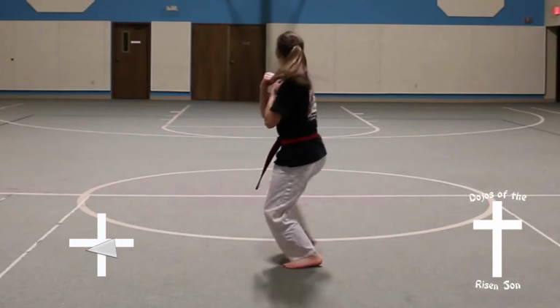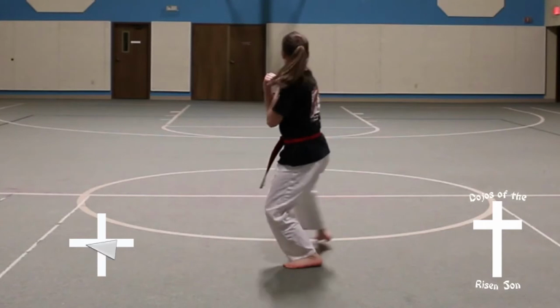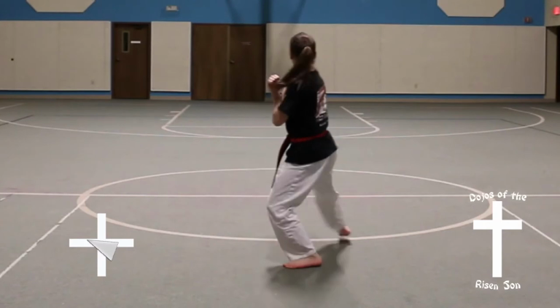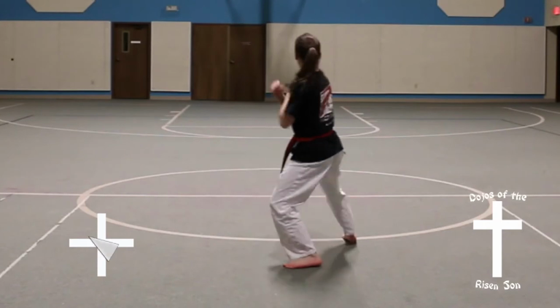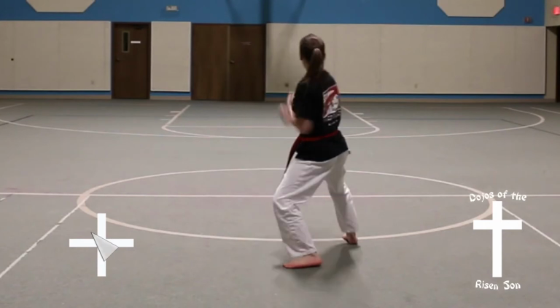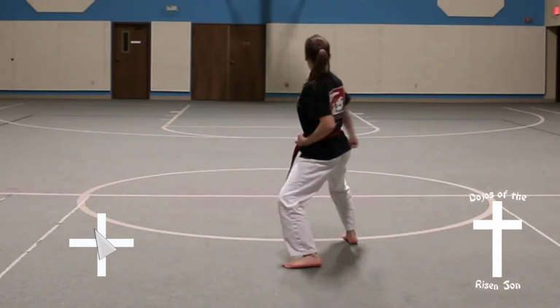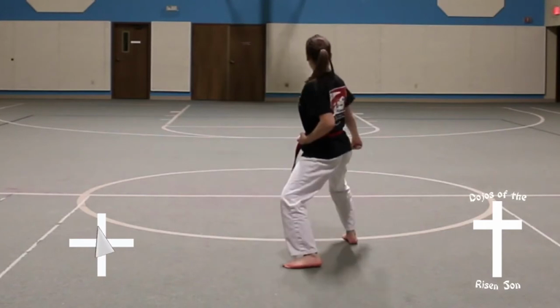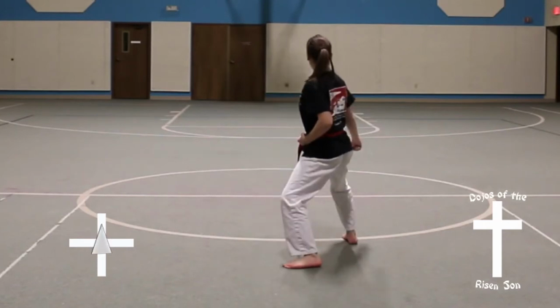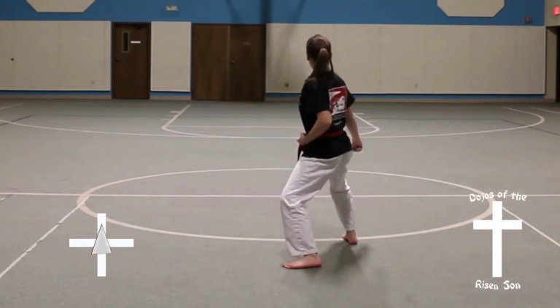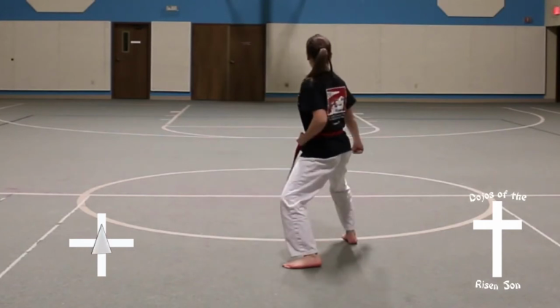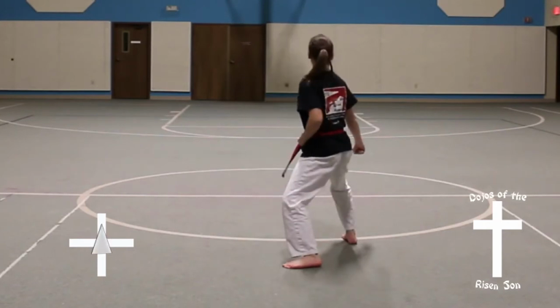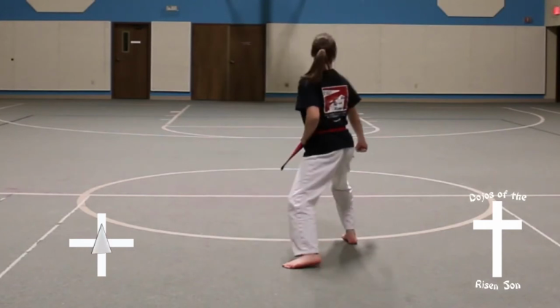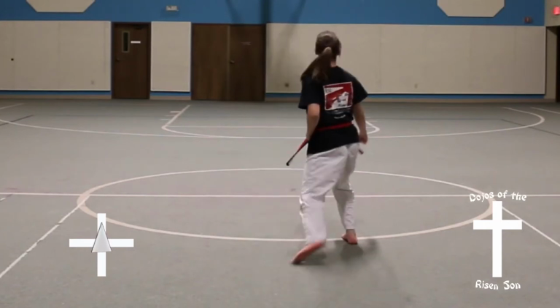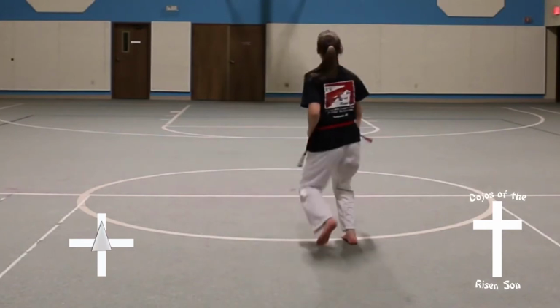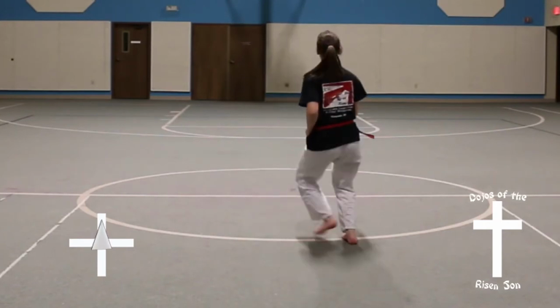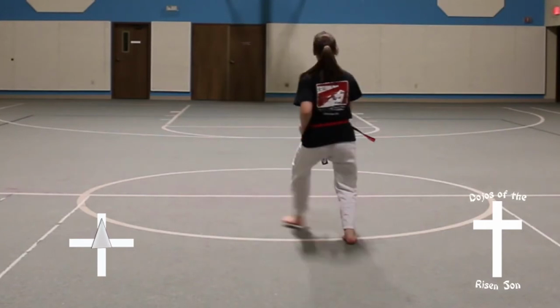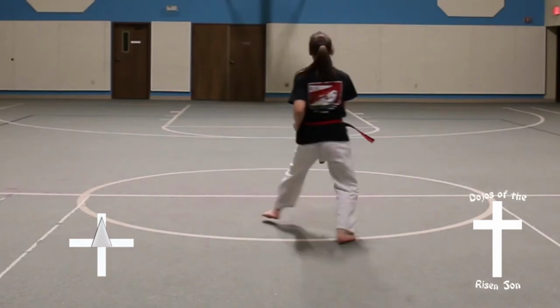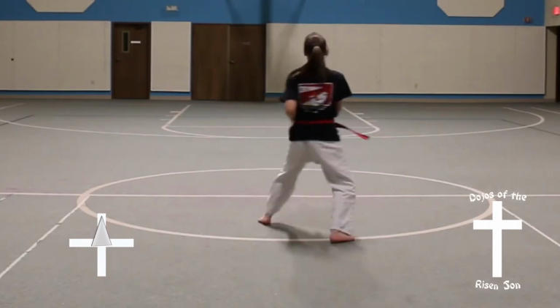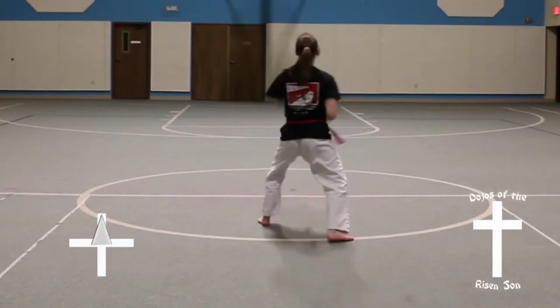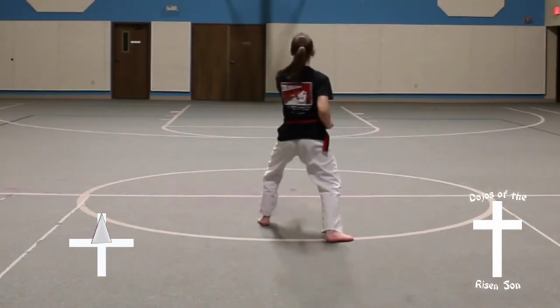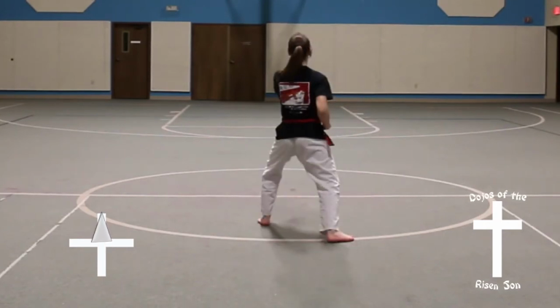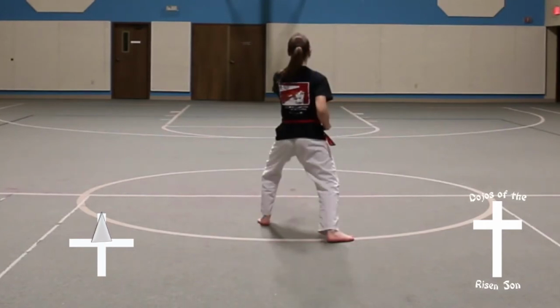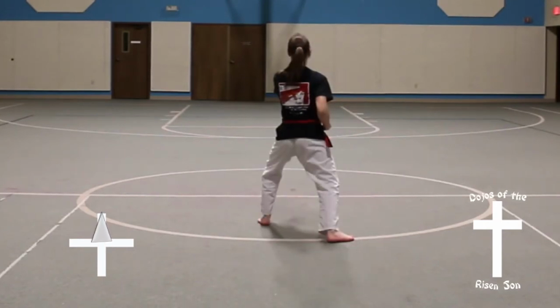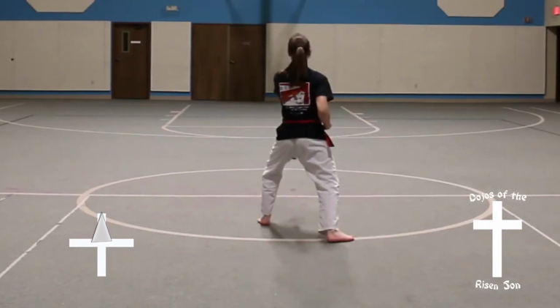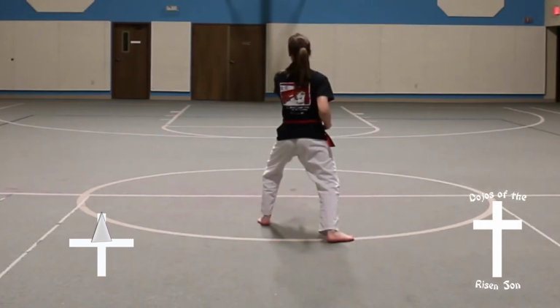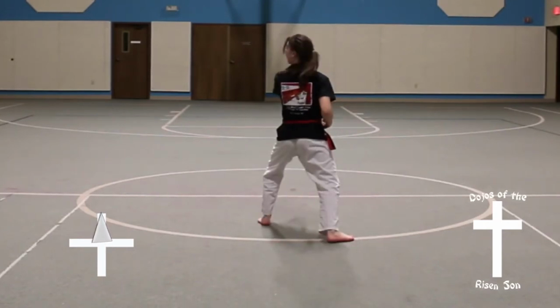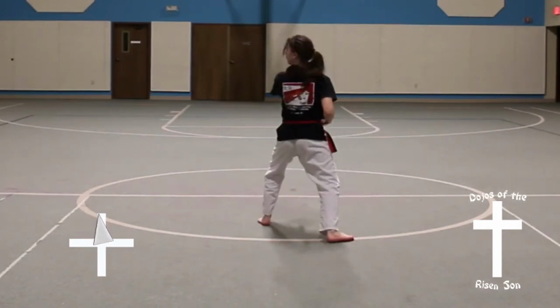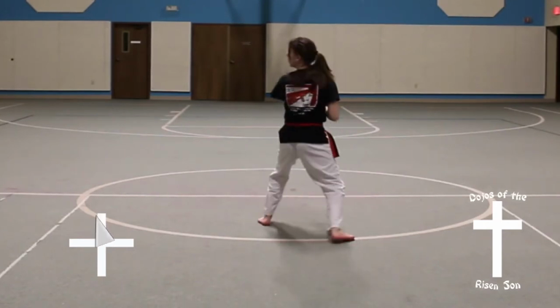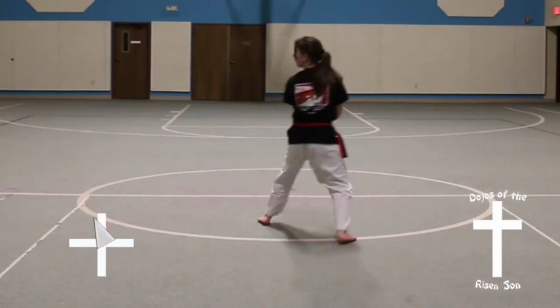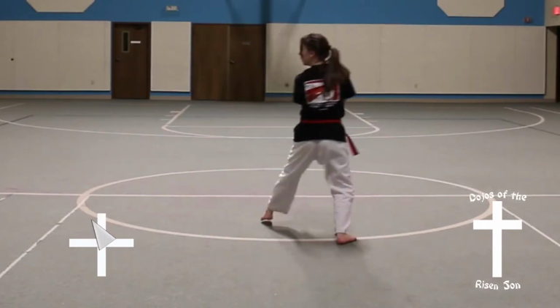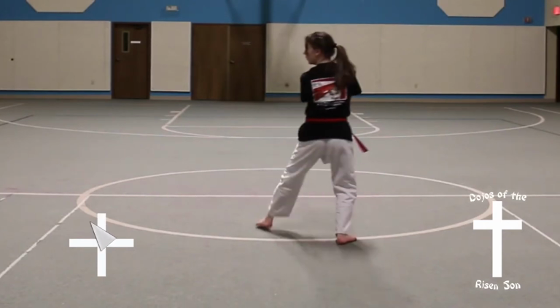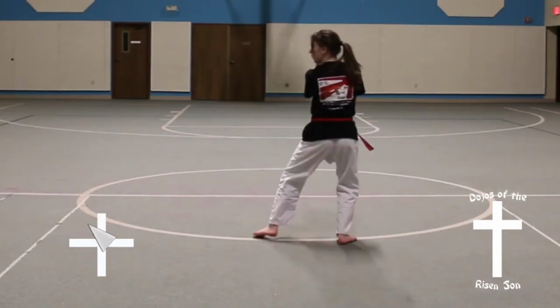Look, full turn to the right, into a front stance, down block. Step, front stance, middle front punch.